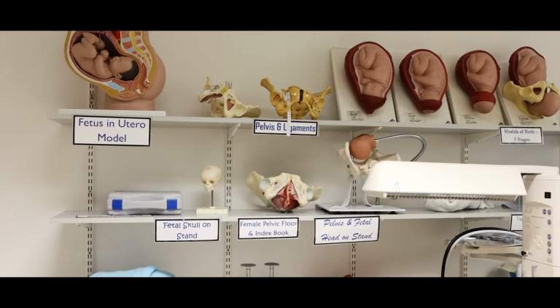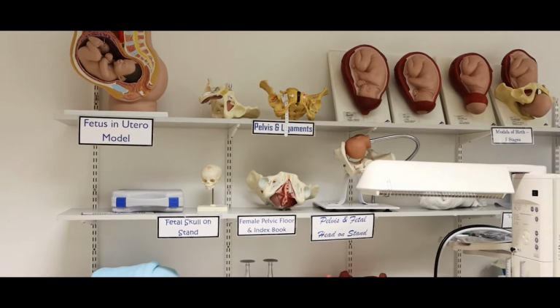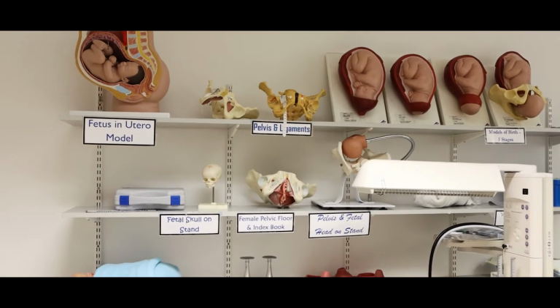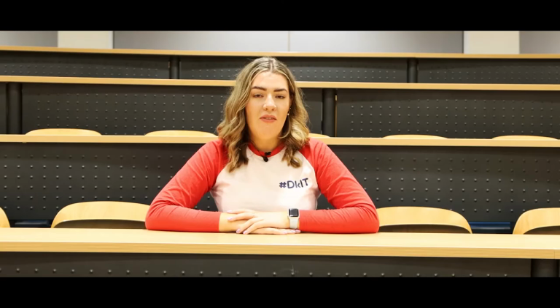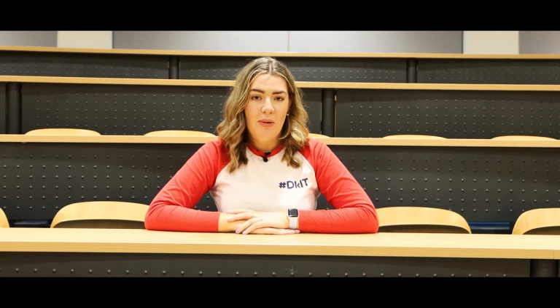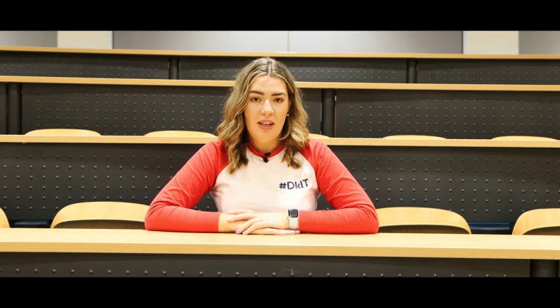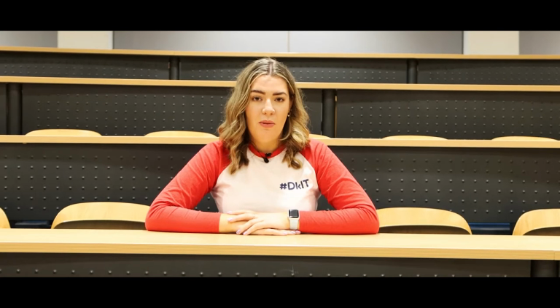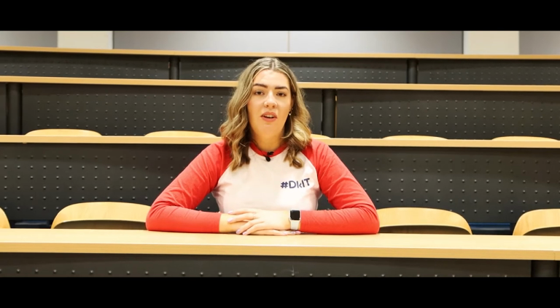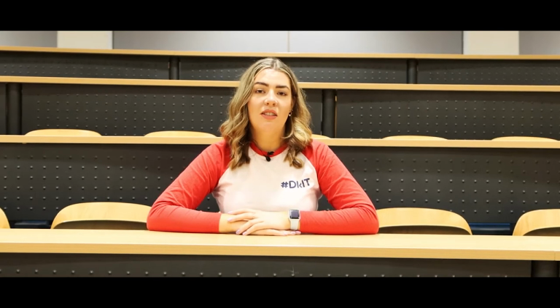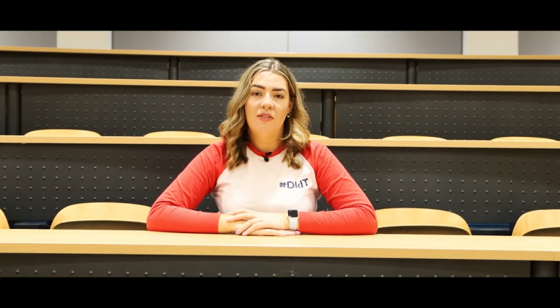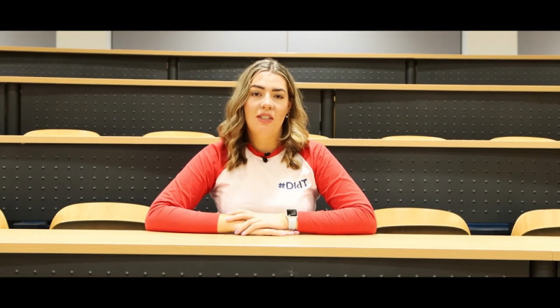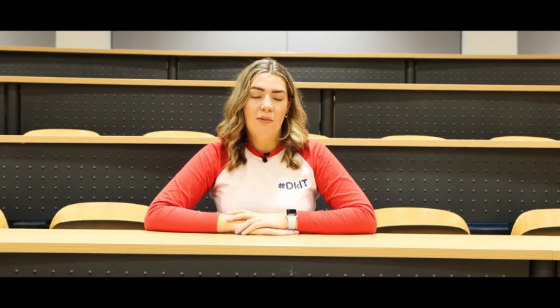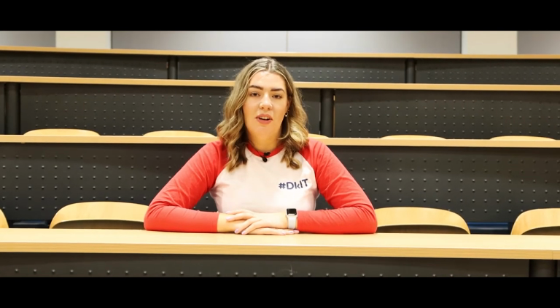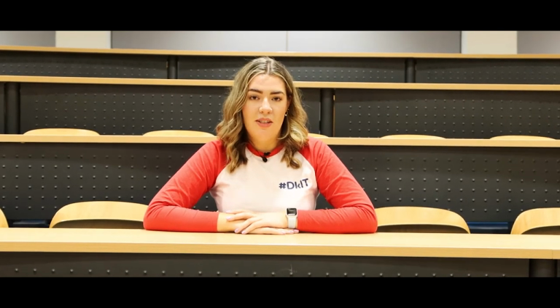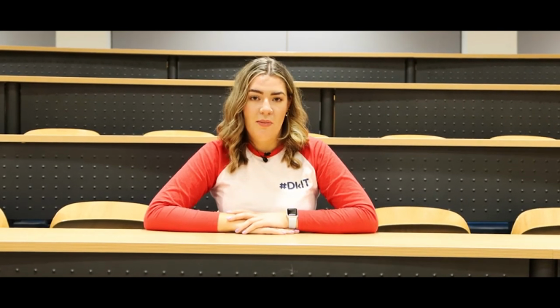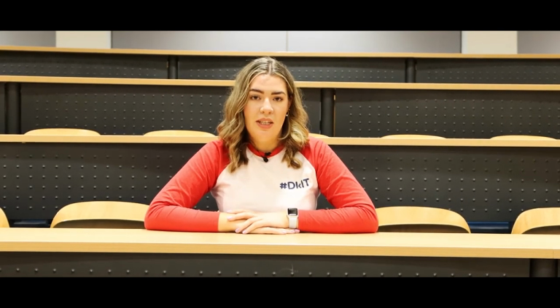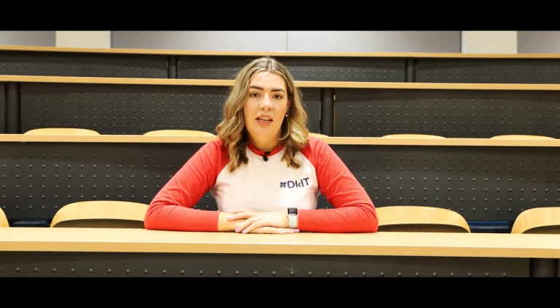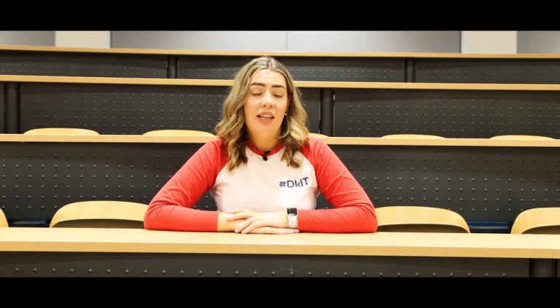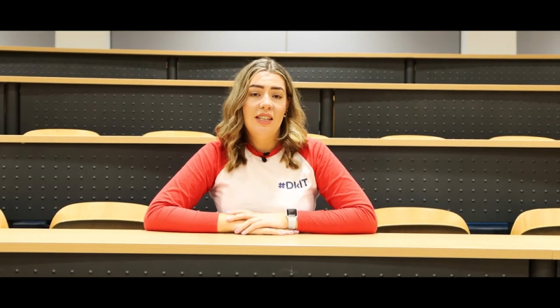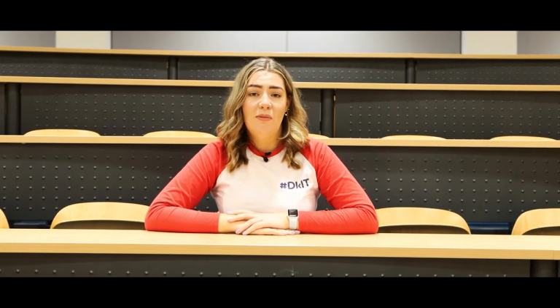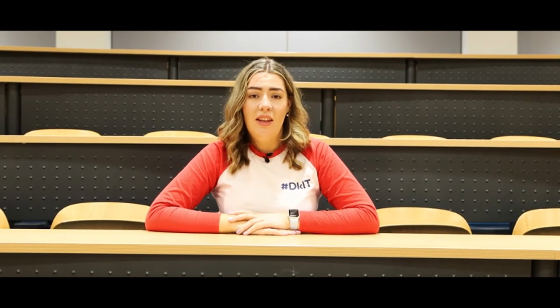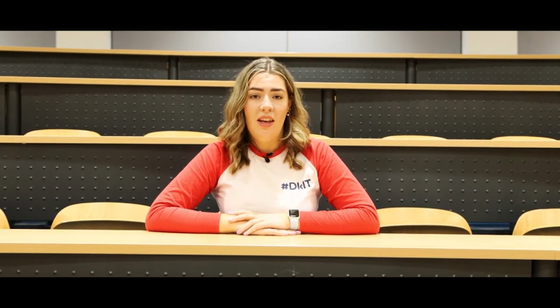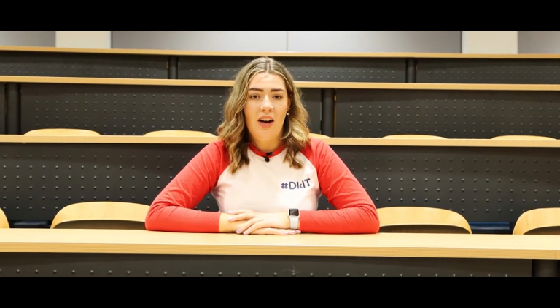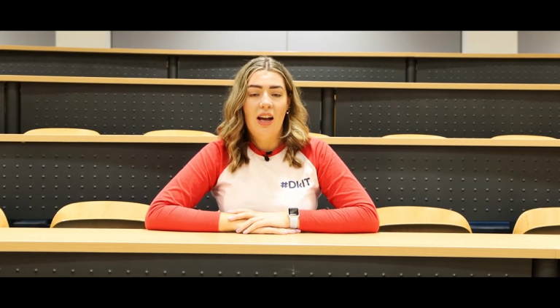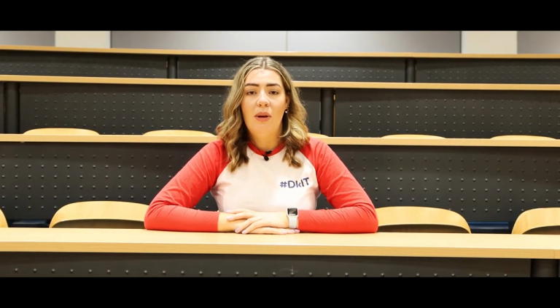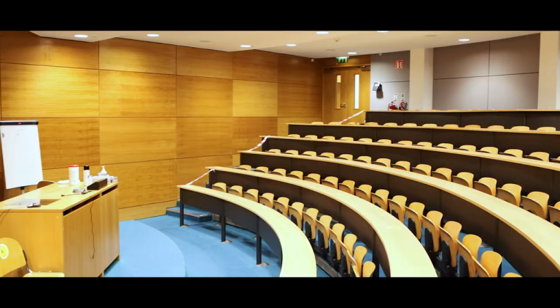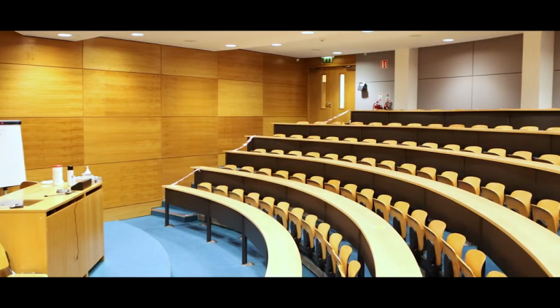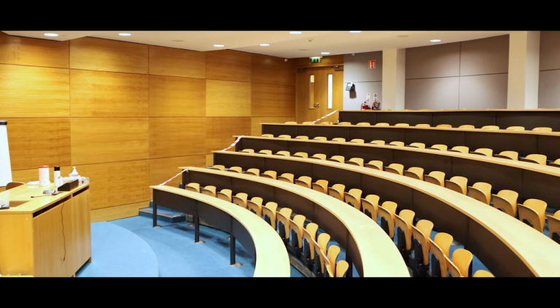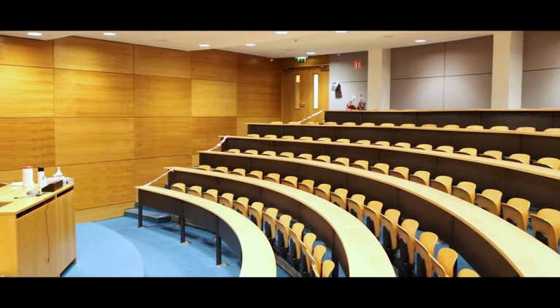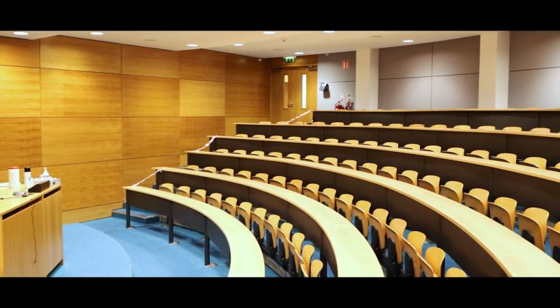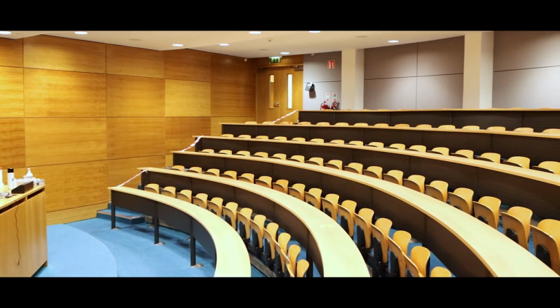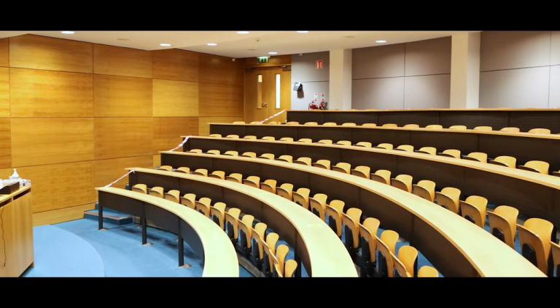Within the Mohebna building we have lots of different types of classrooms. This is the main theater and the biggest lecture hall within the building.